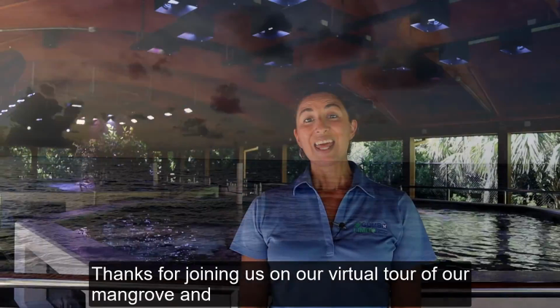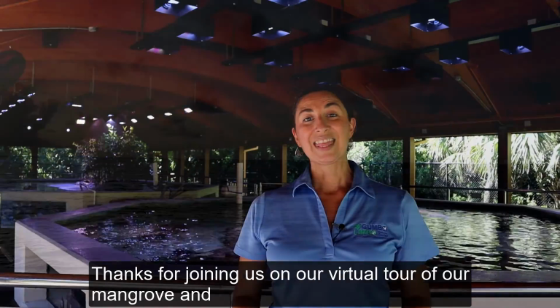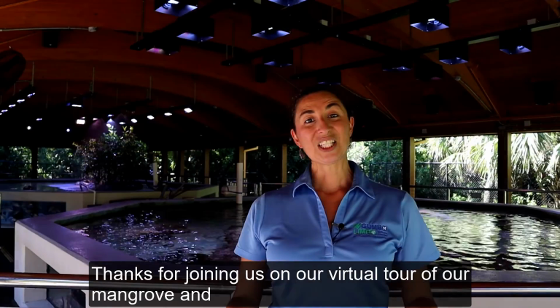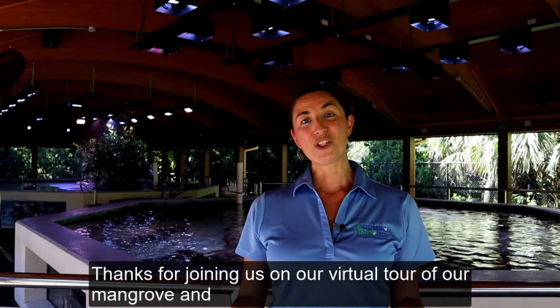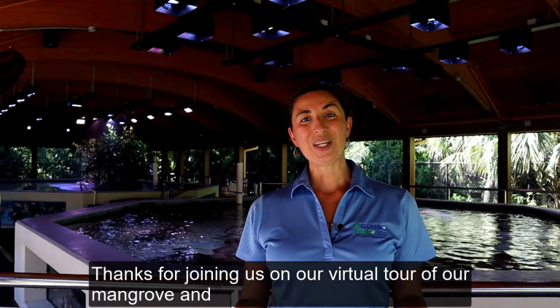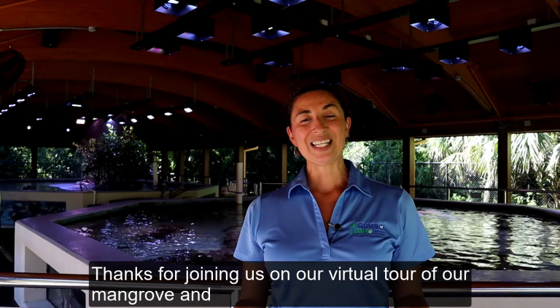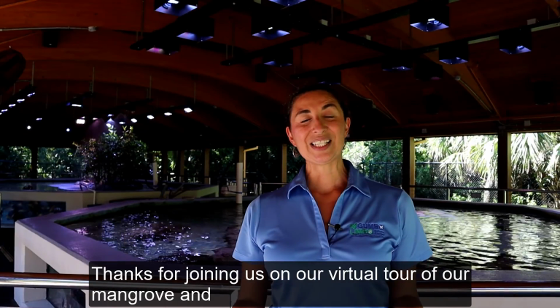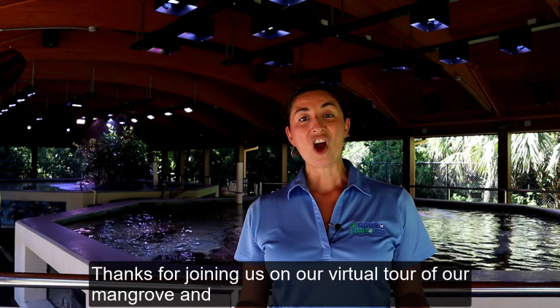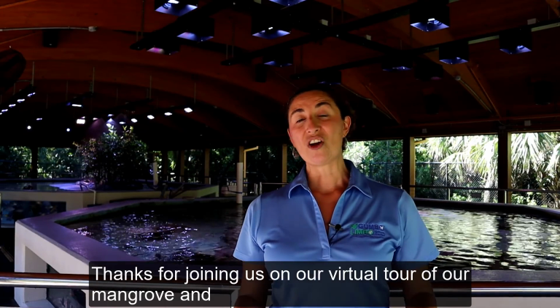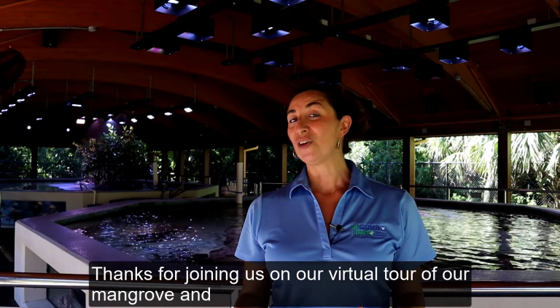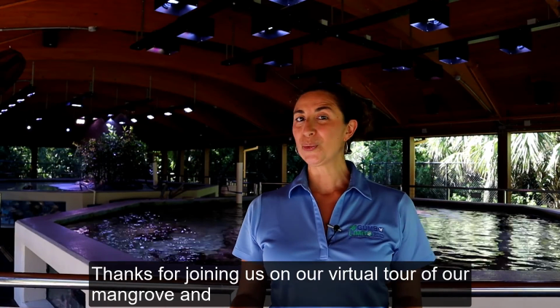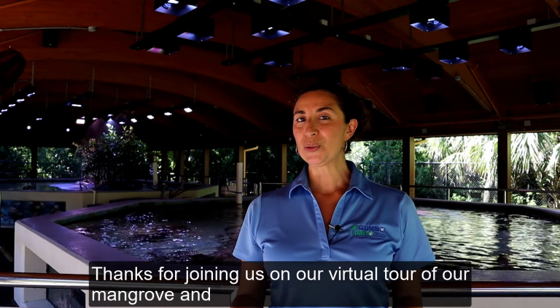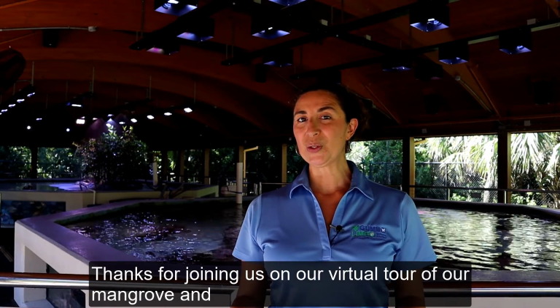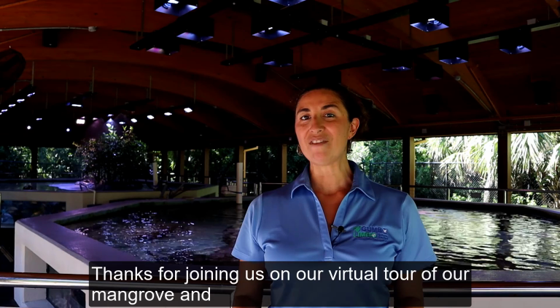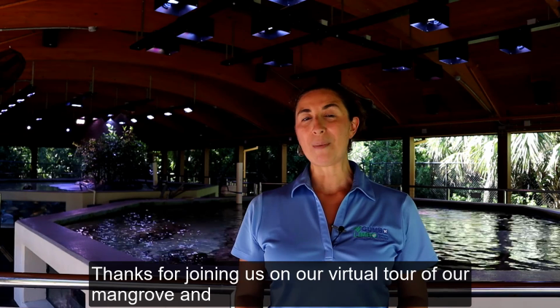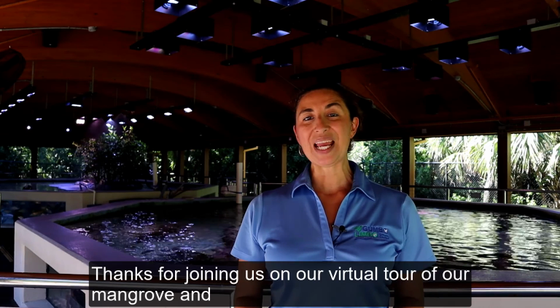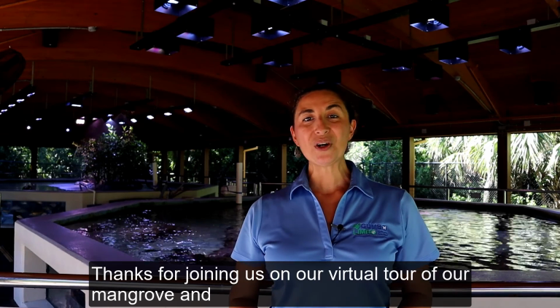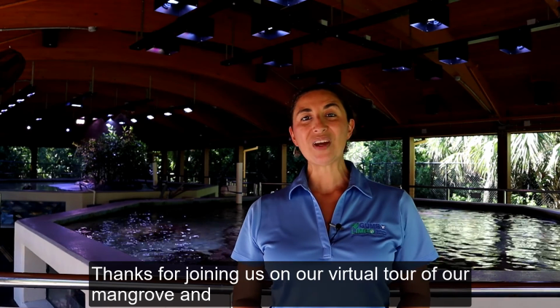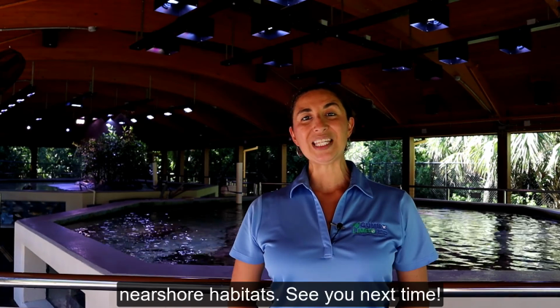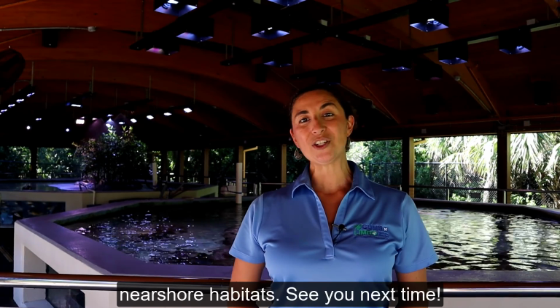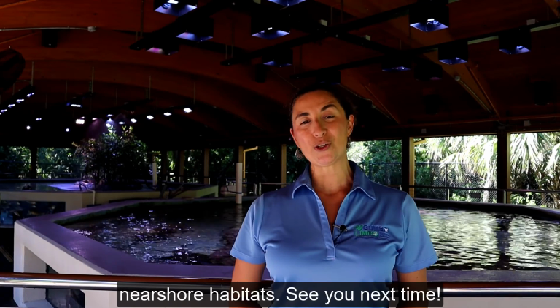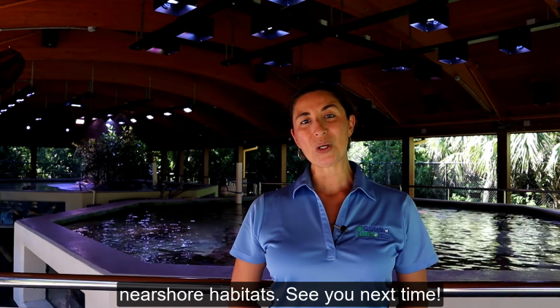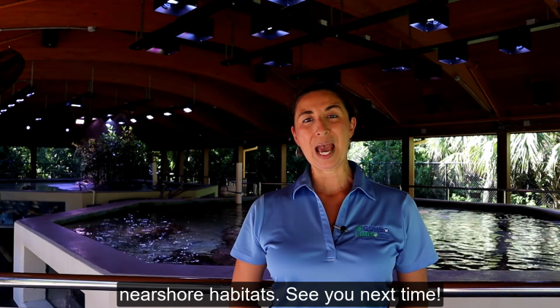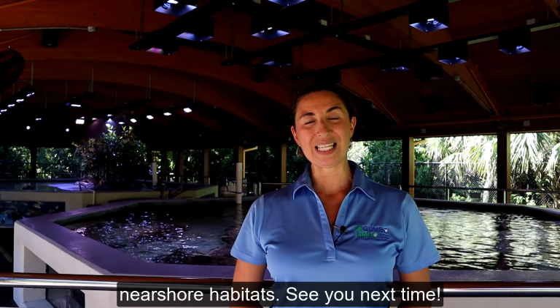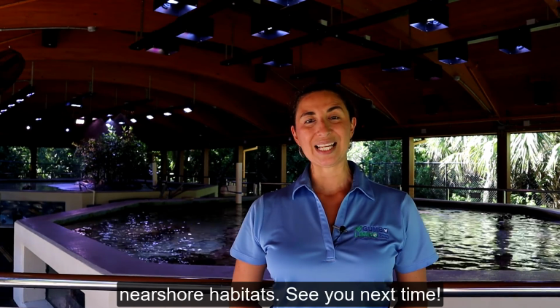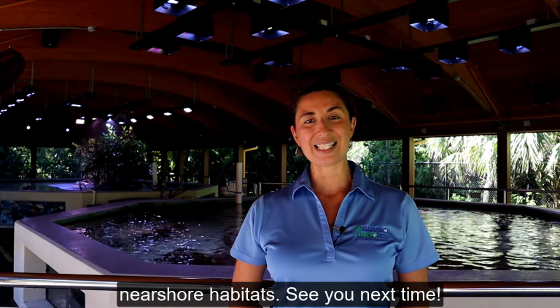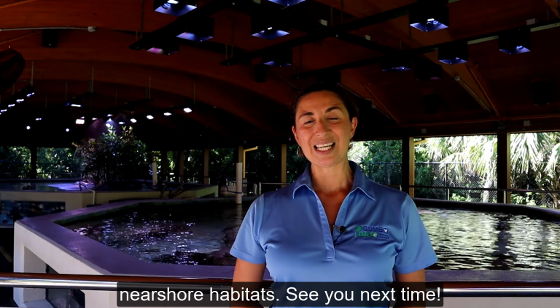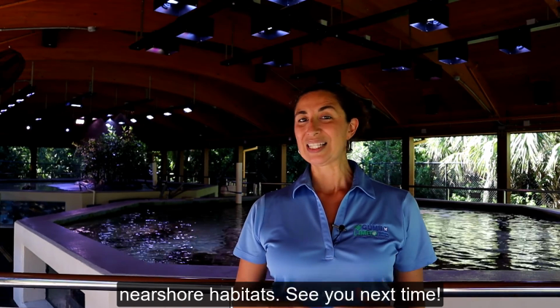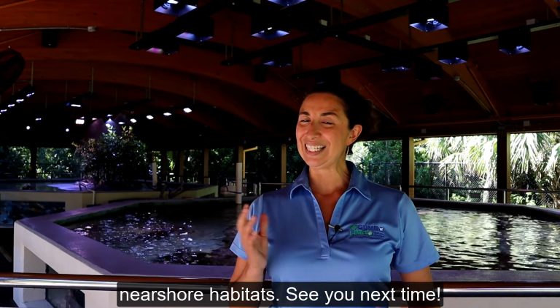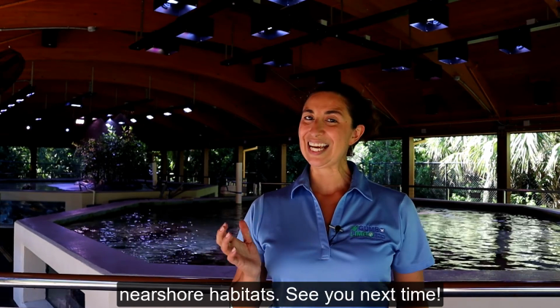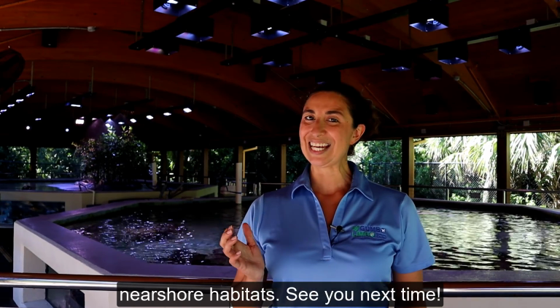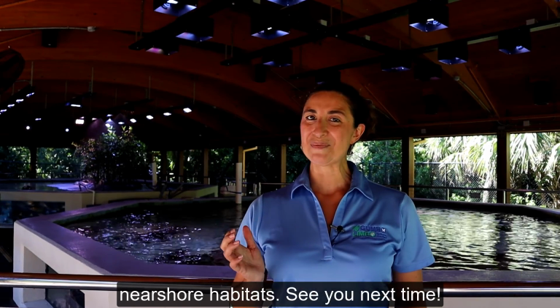Thanks for joining us on our virtual tour of our mangrove and near shore habitats. See you next time!